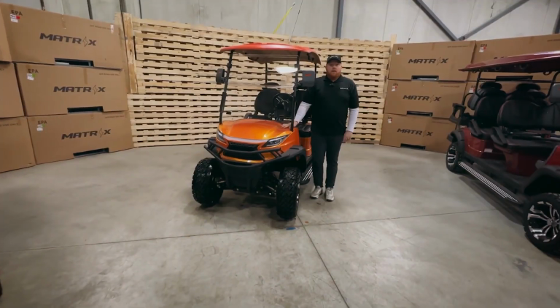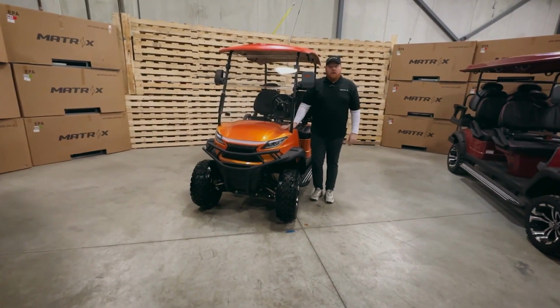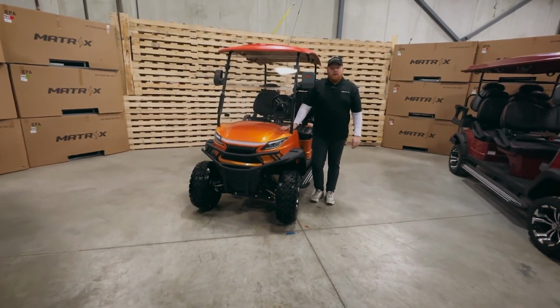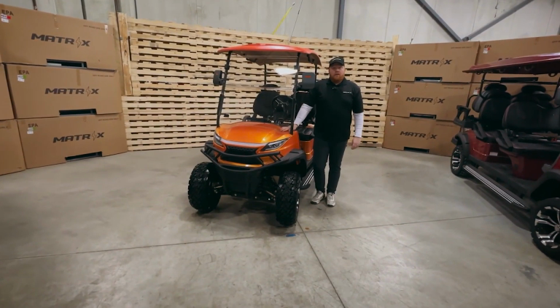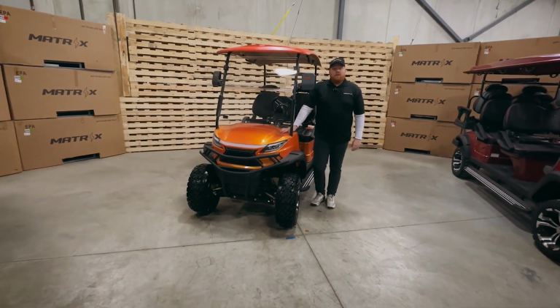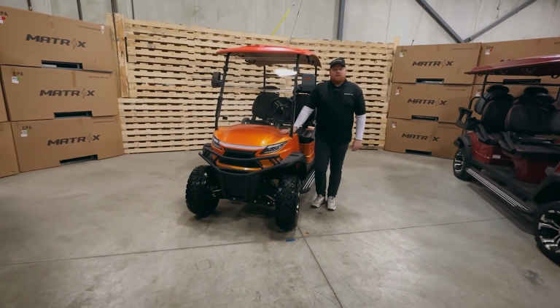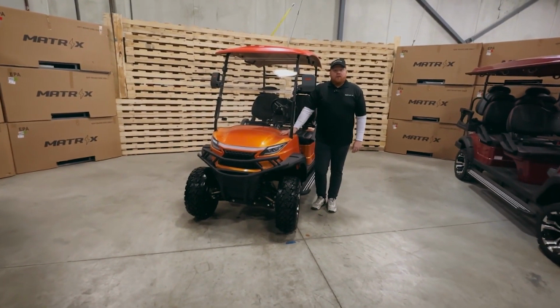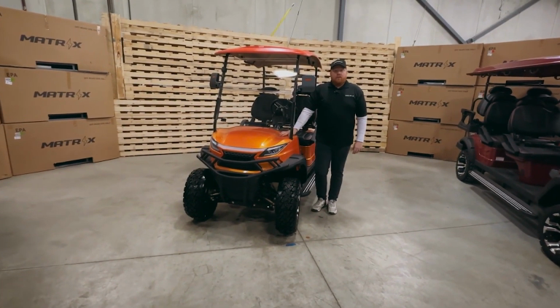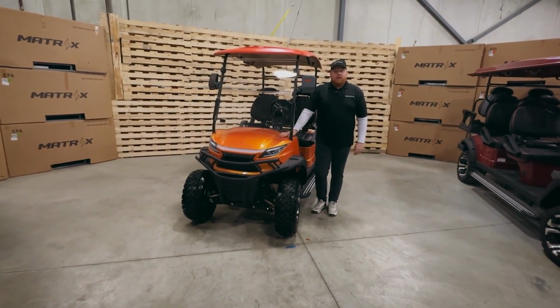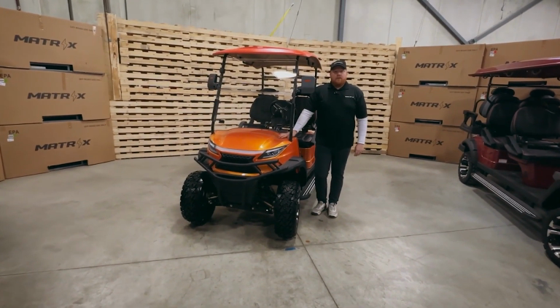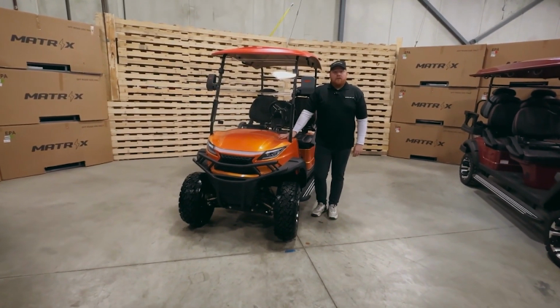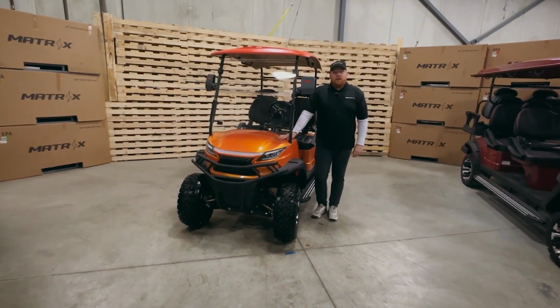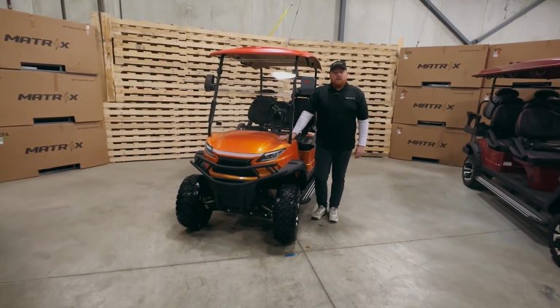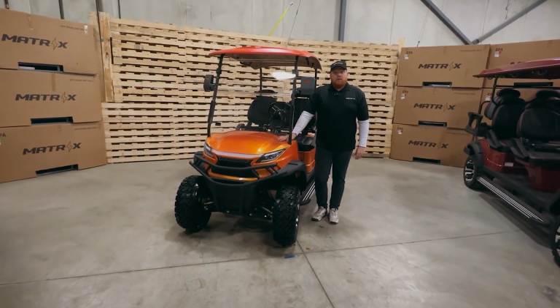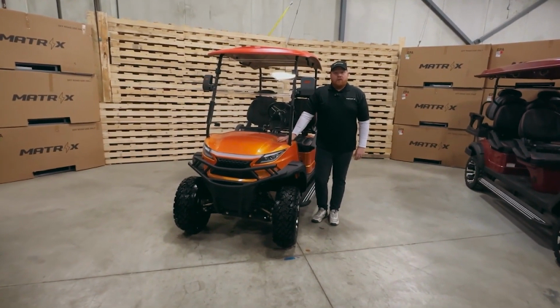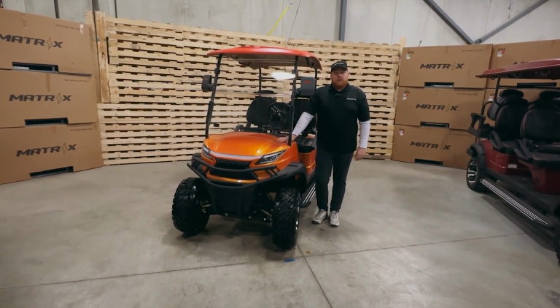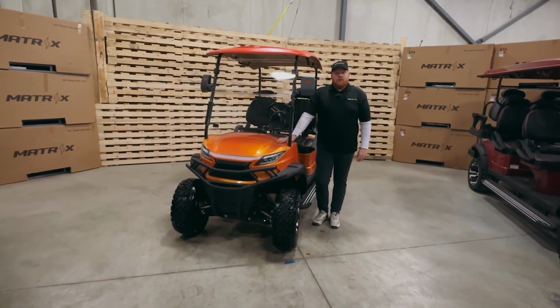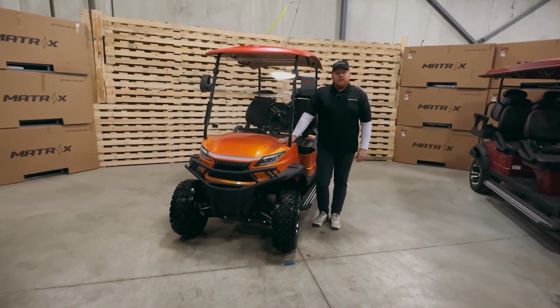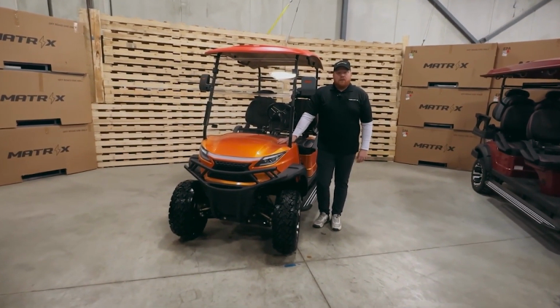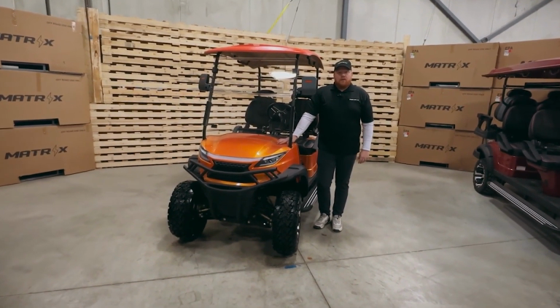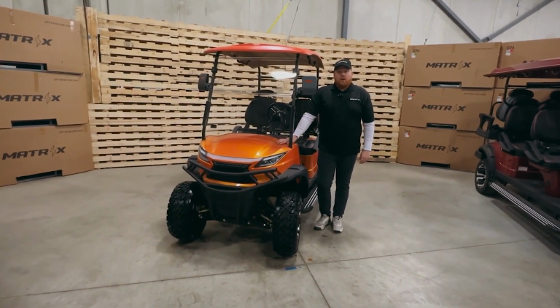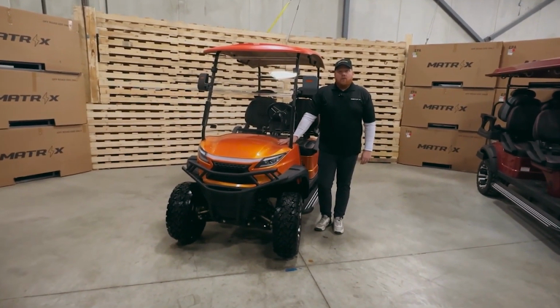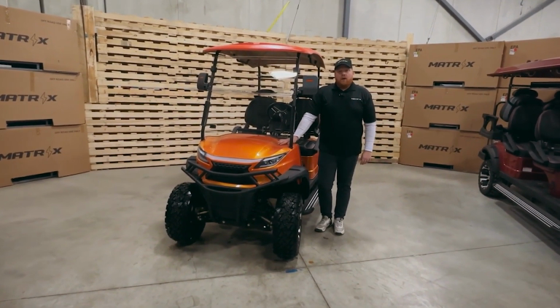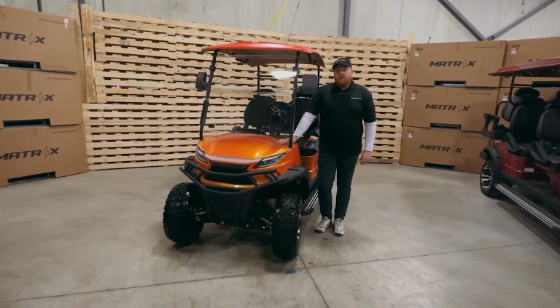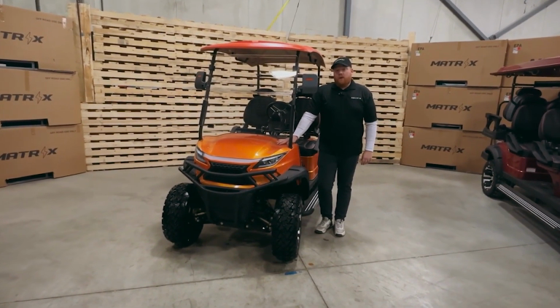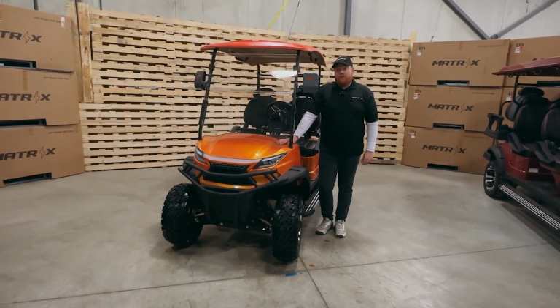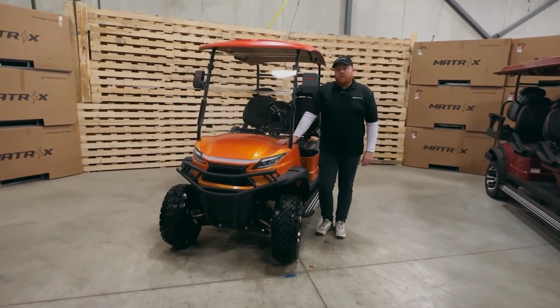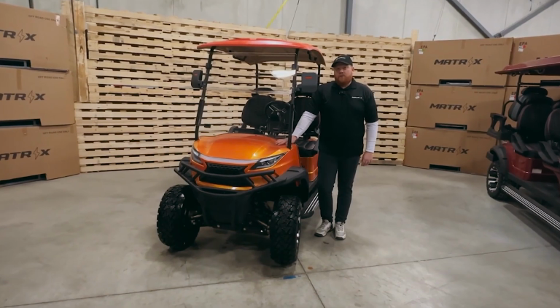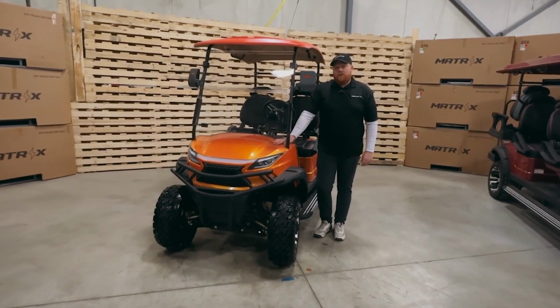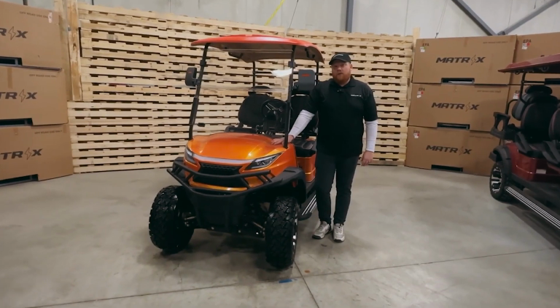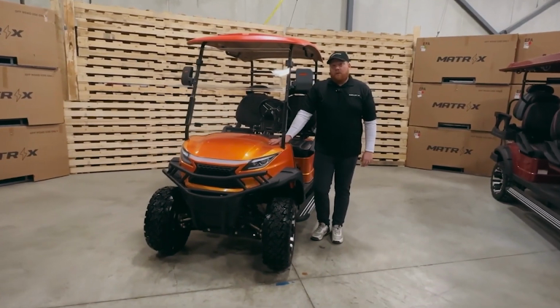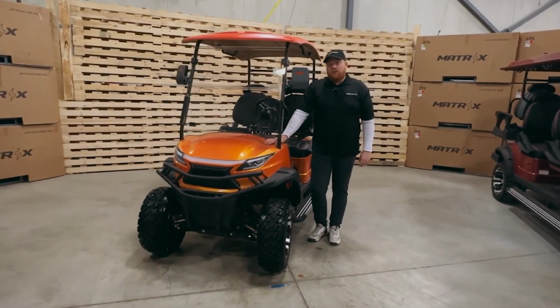Hi there, this is Jared from Matrix EVH. I'm very excited to present to you our brand new F2 utility model.